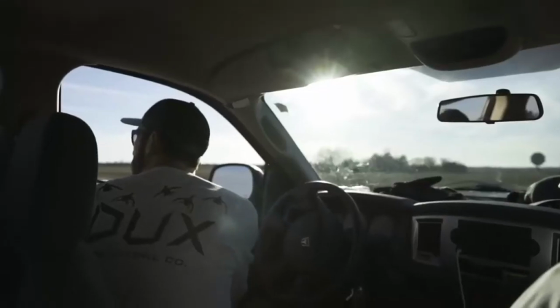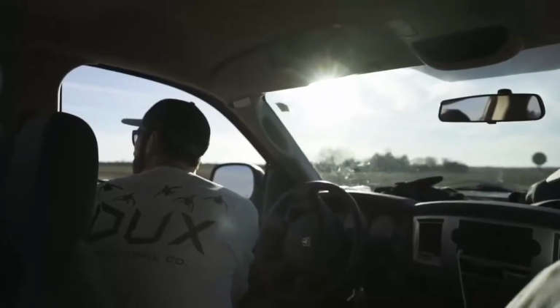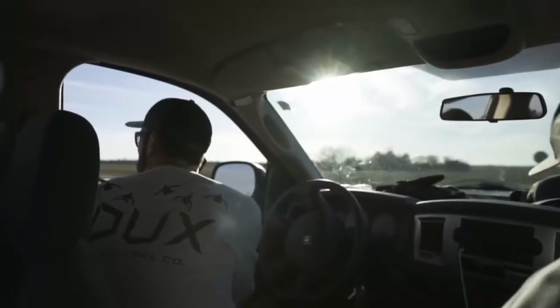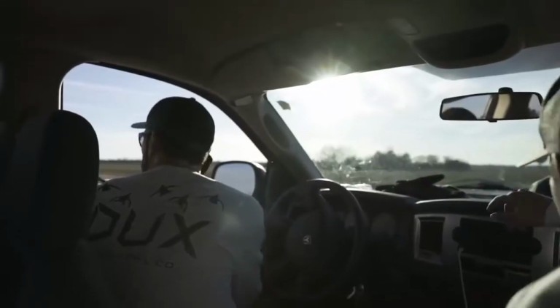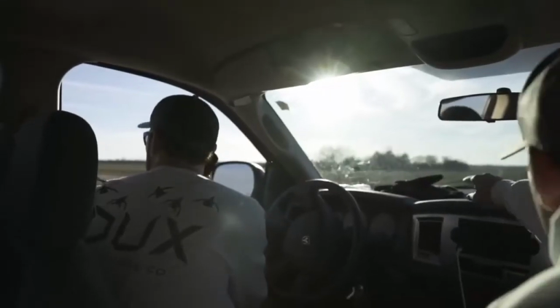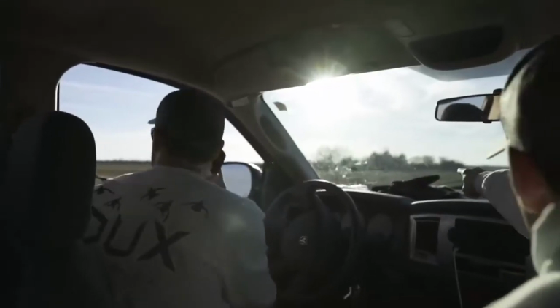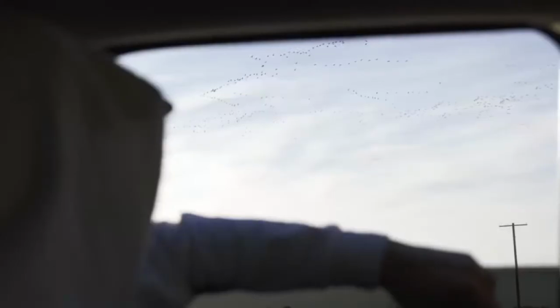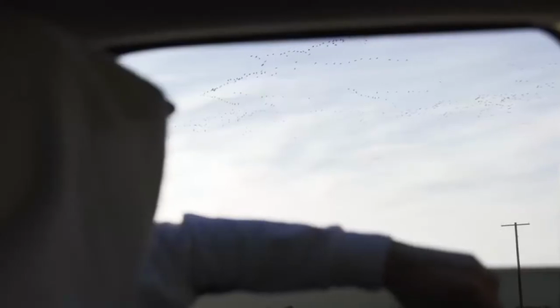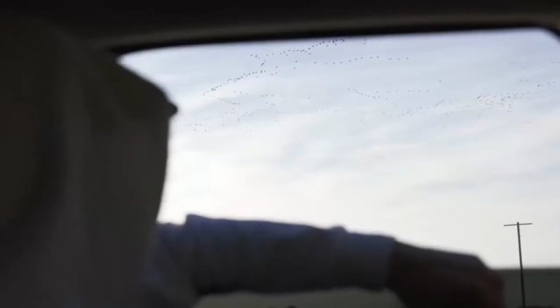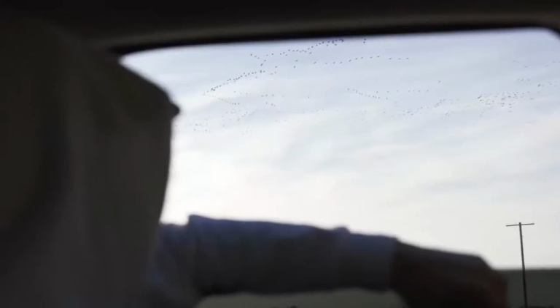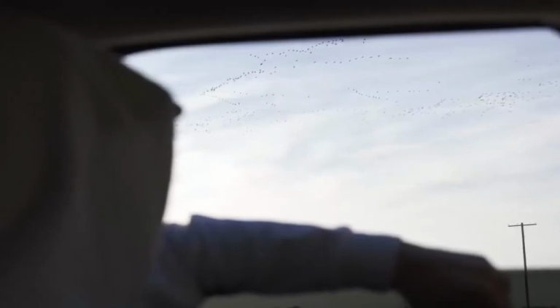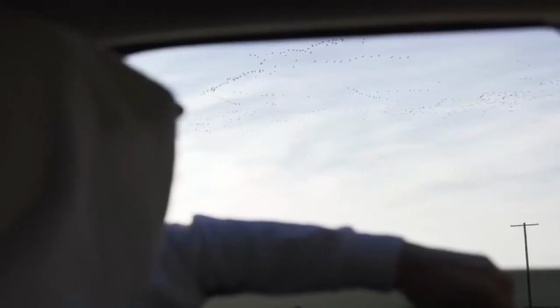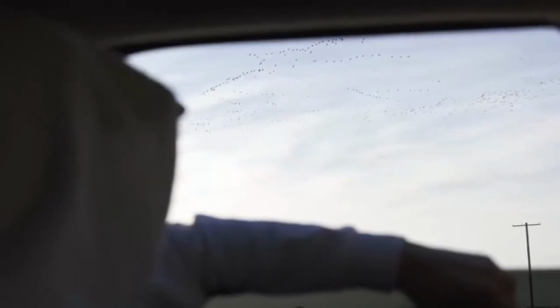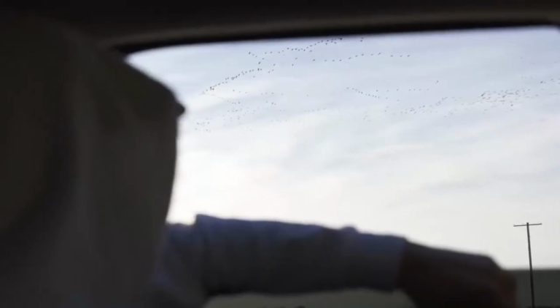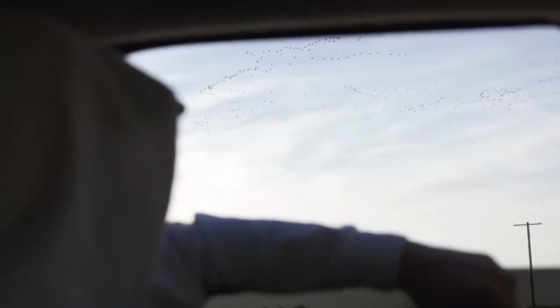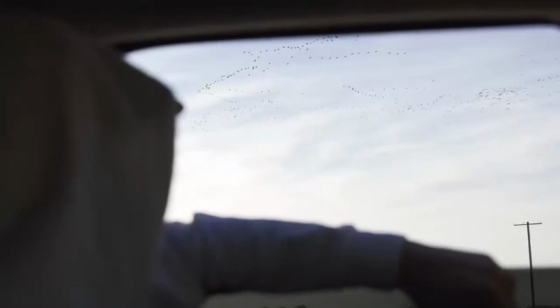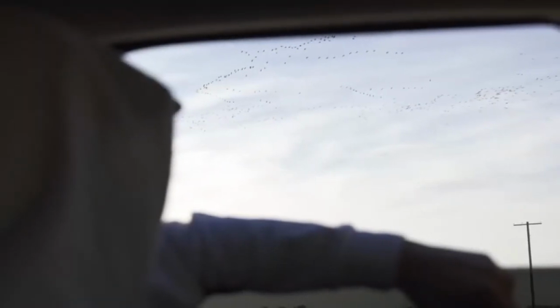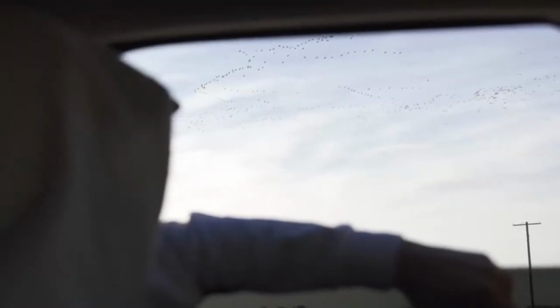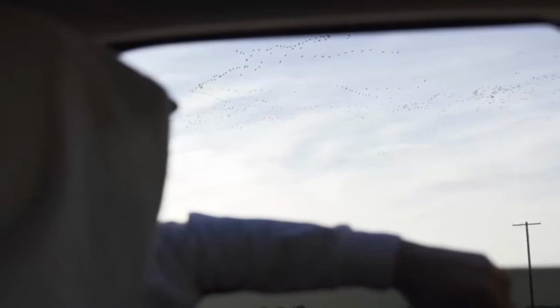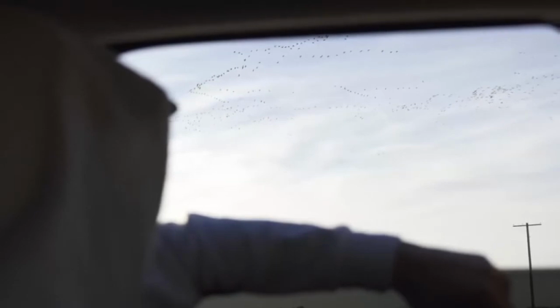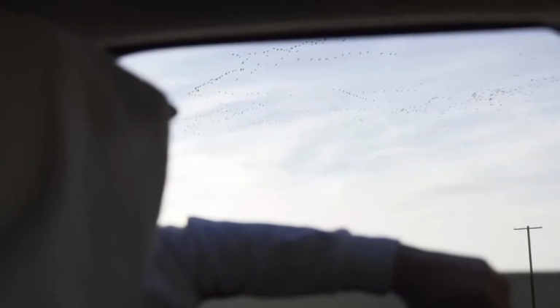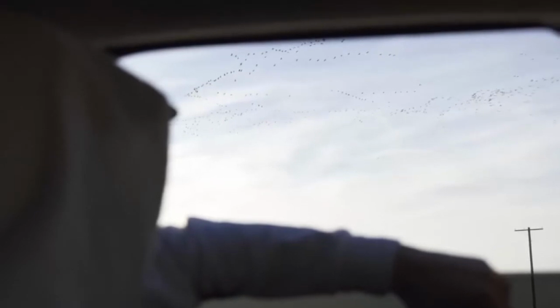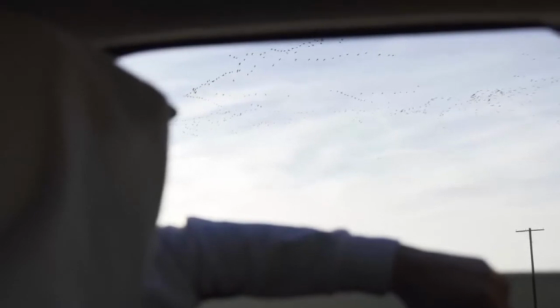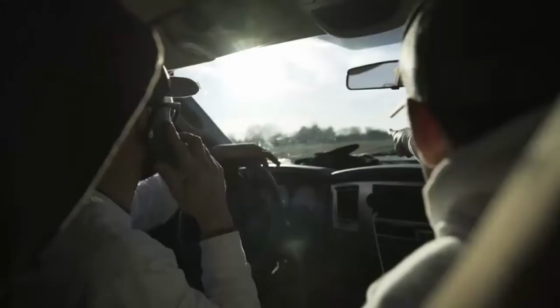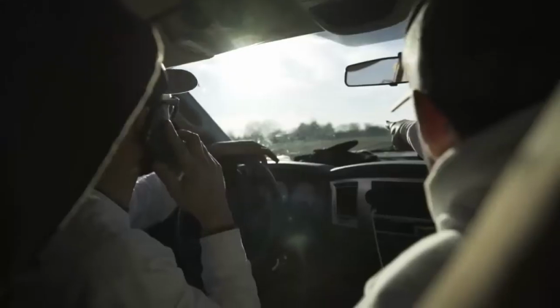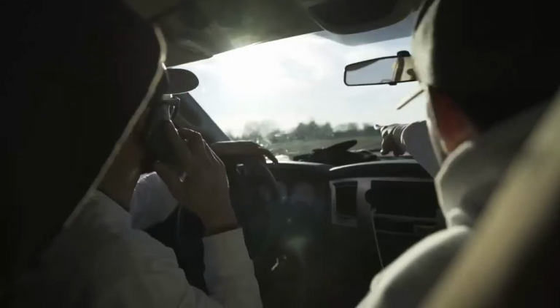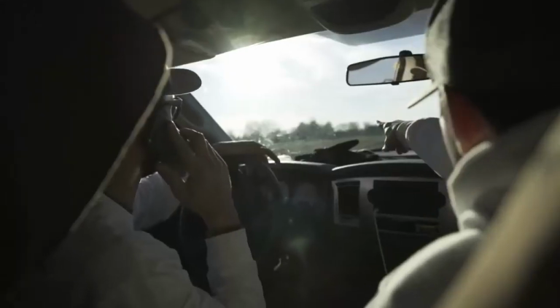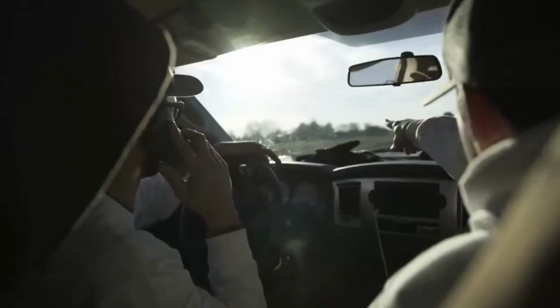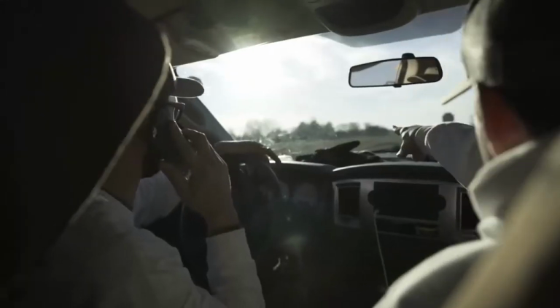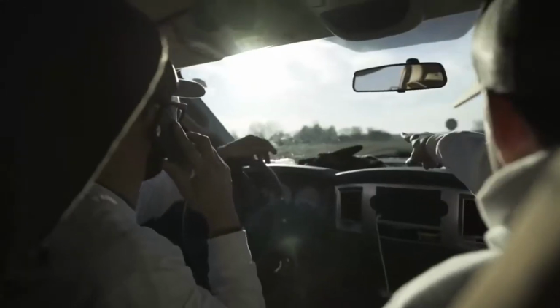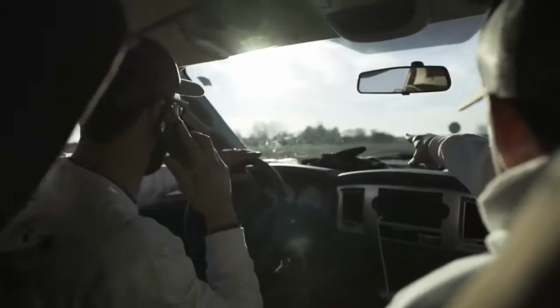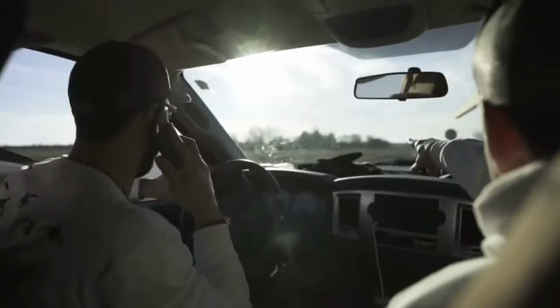Look at all of them. Dude, they're strings. Look at the treetops. Oh yeah, there's a bunch of them from the southwest.